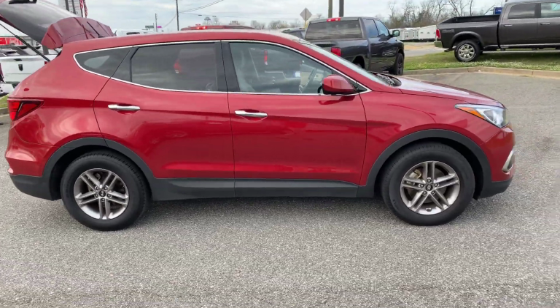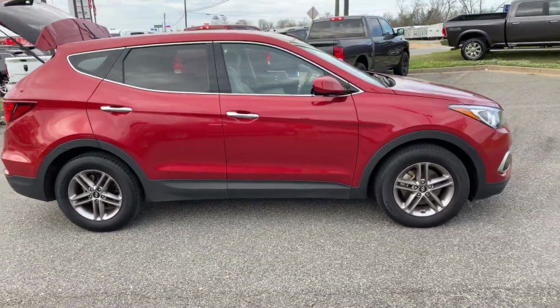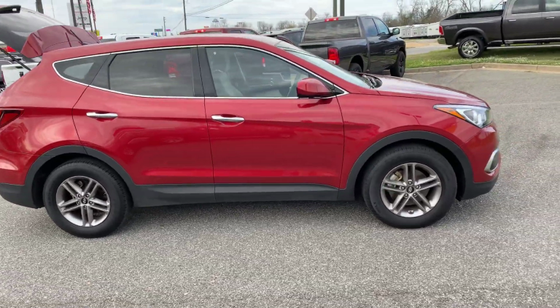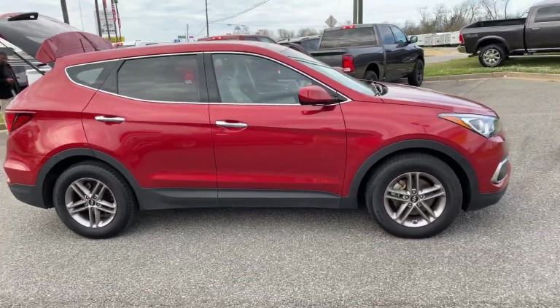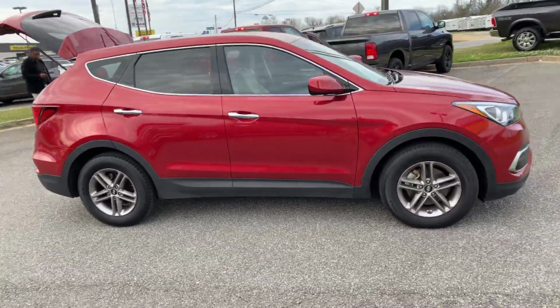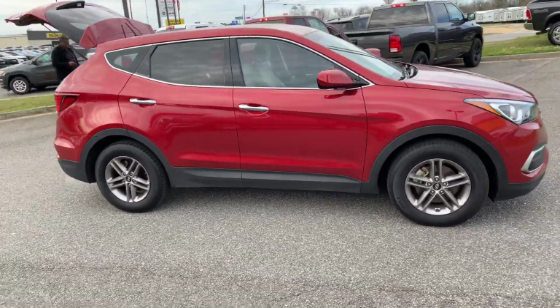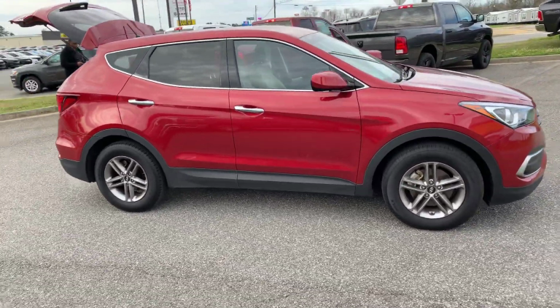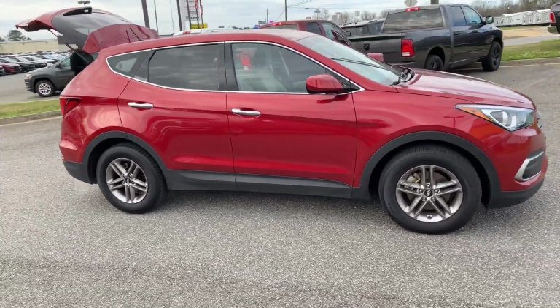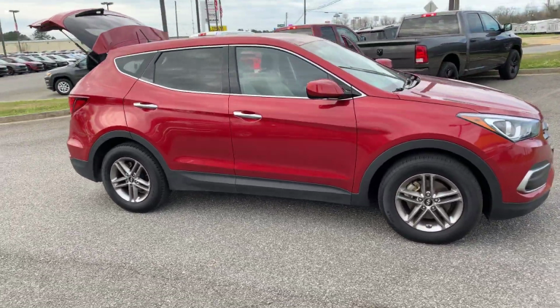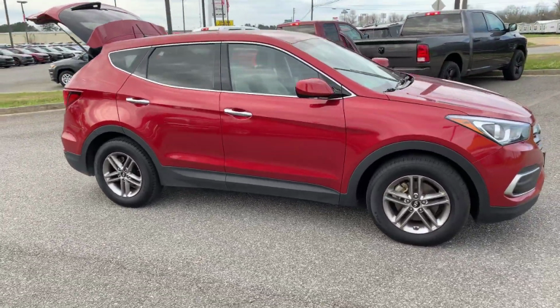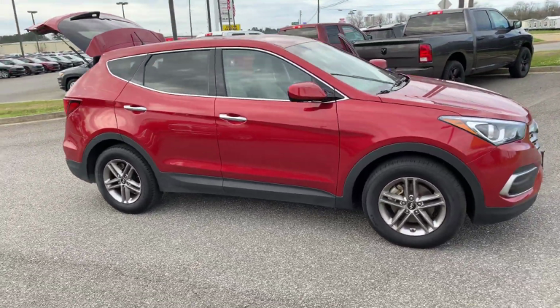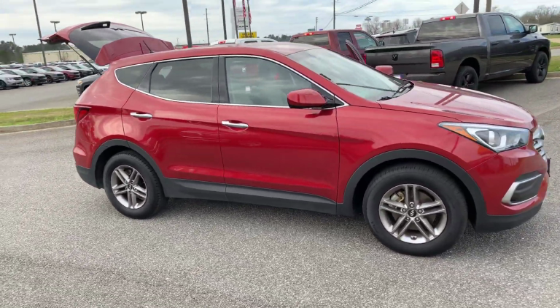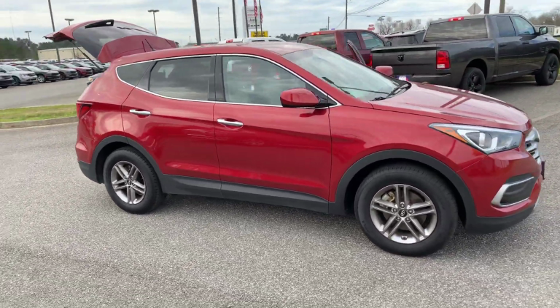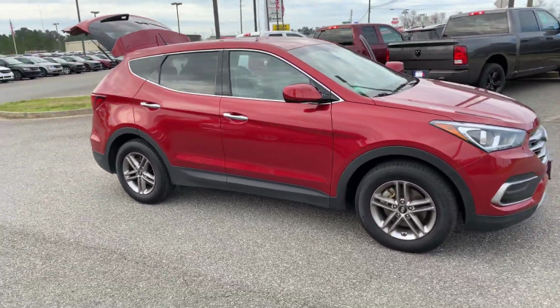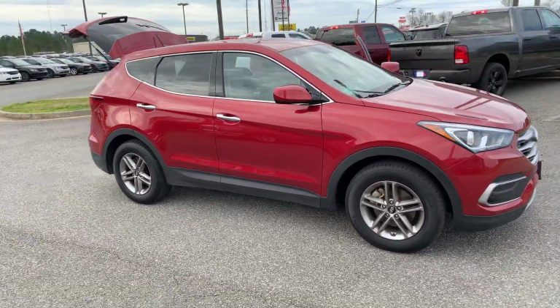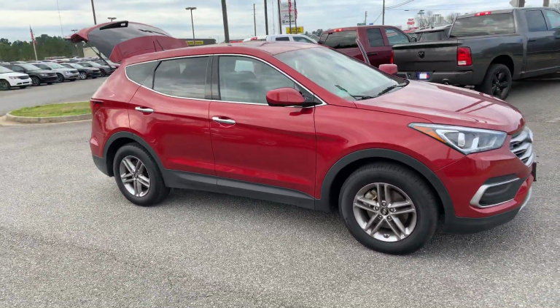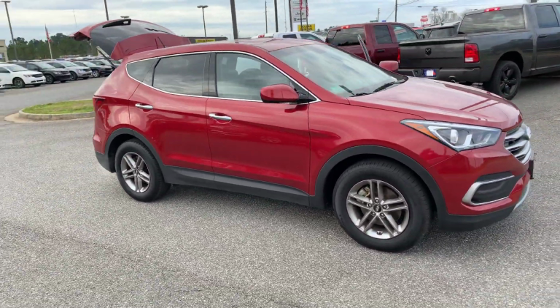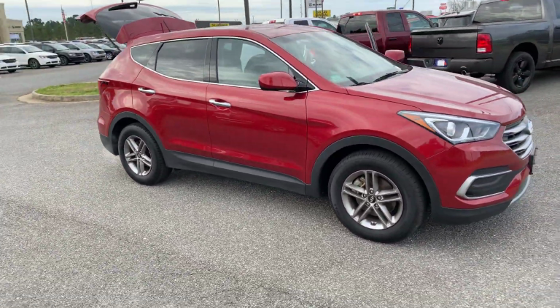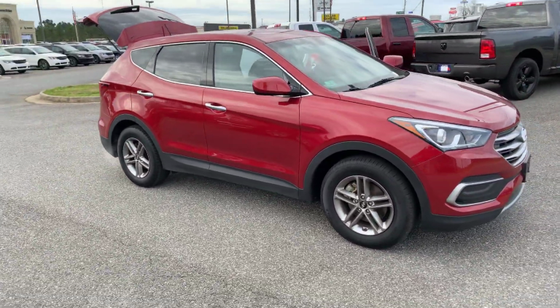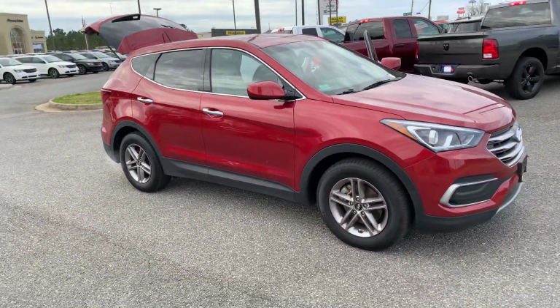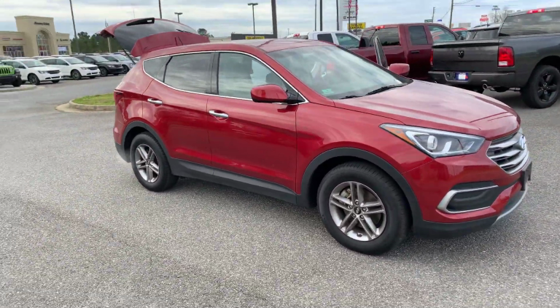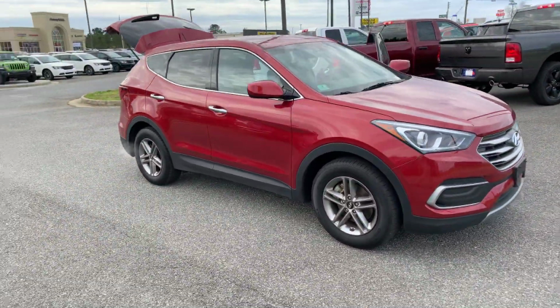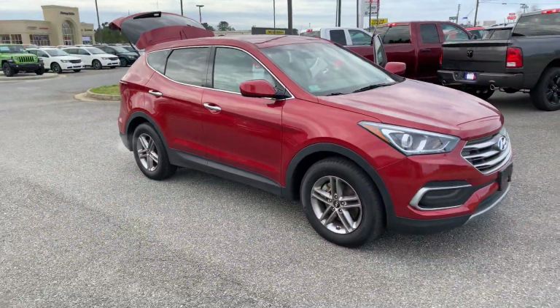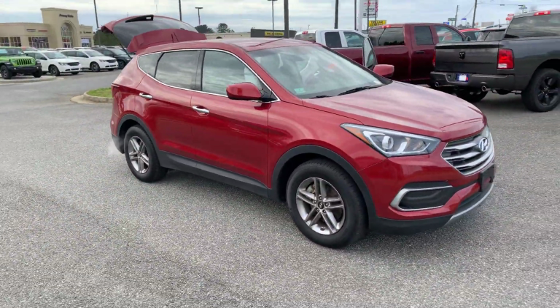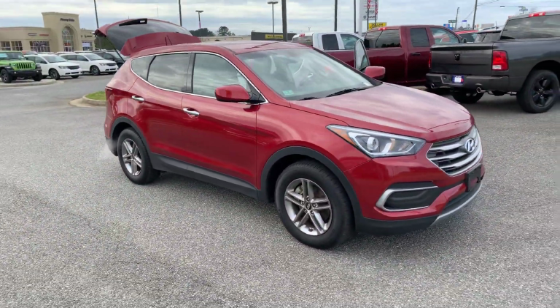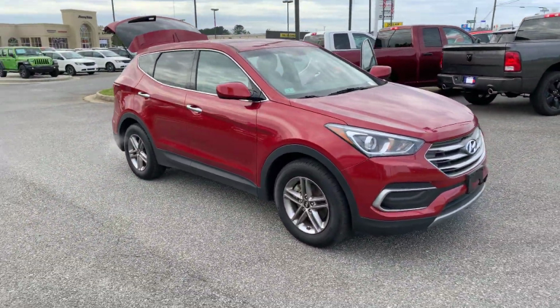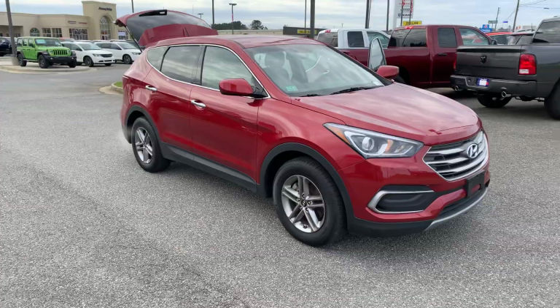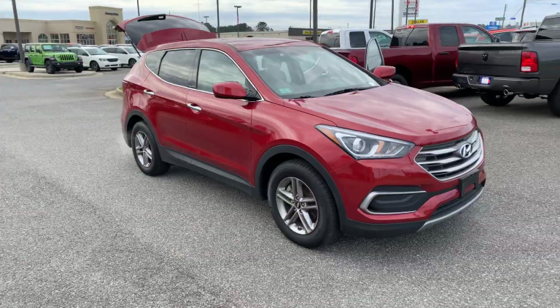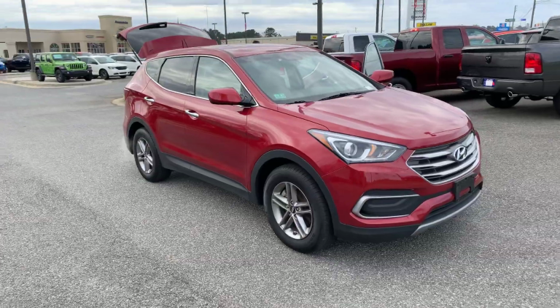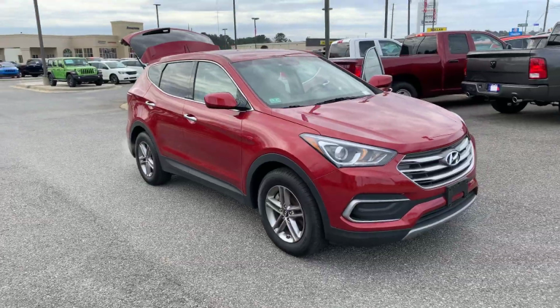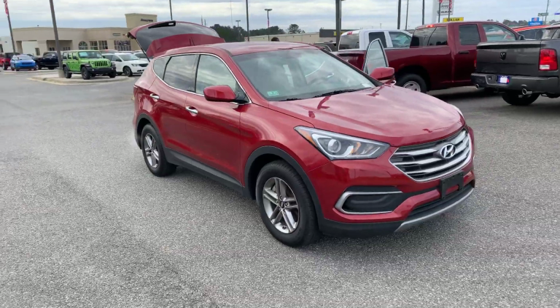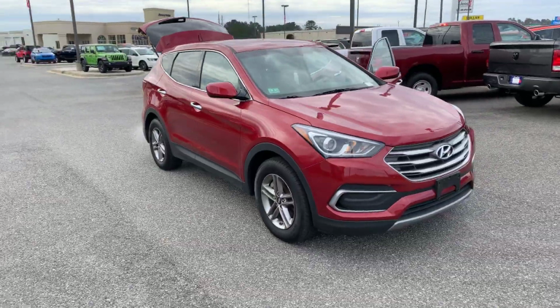The car itself is just in great shape. So come on down to Jimmy Britt Chrysler Dodge Jeep and Ram and check it out for yourself.